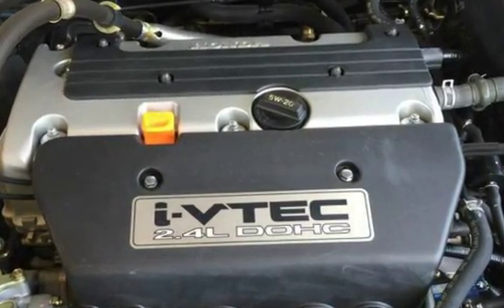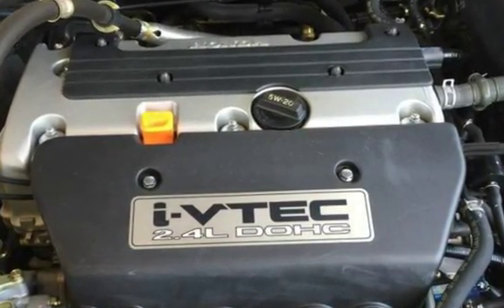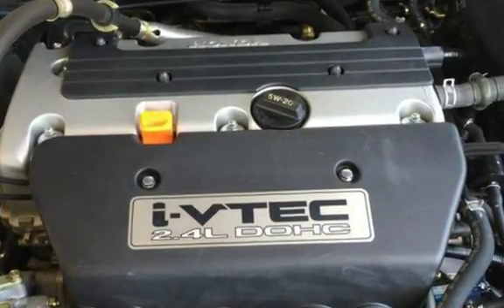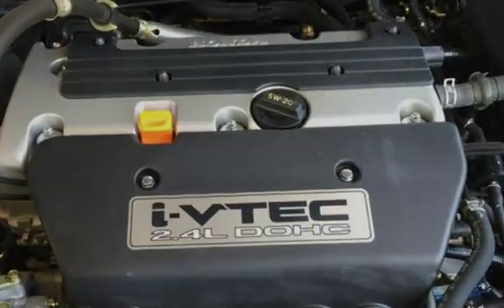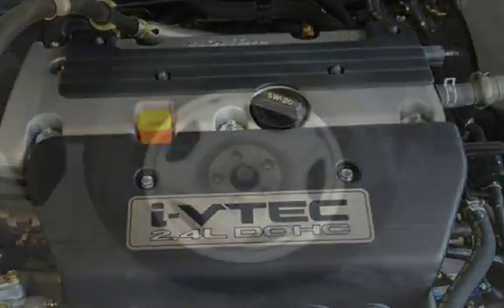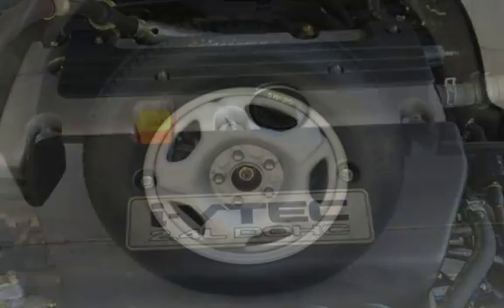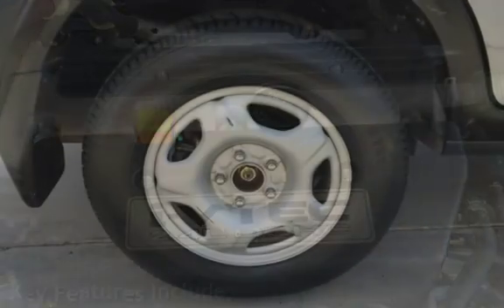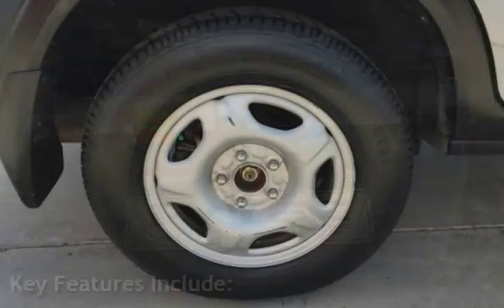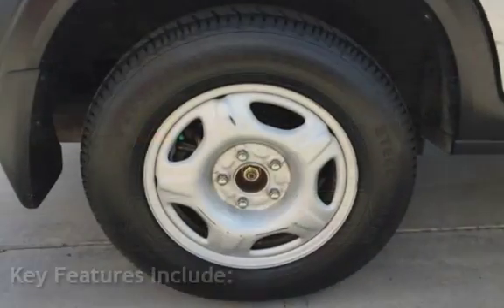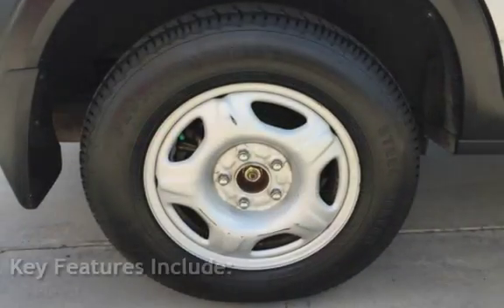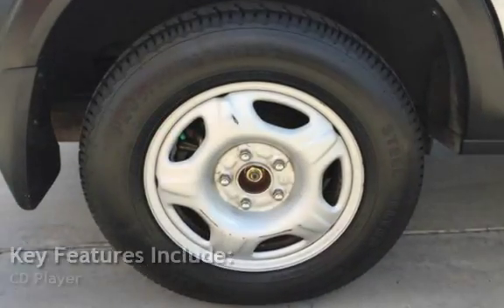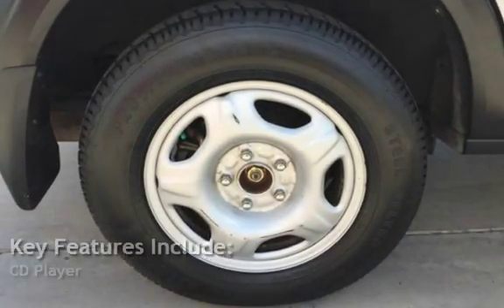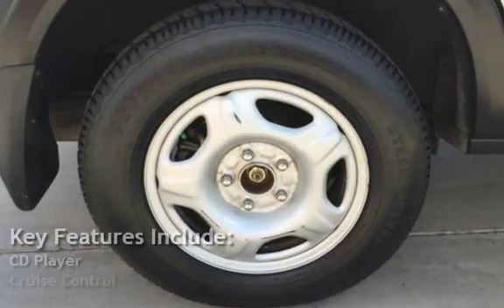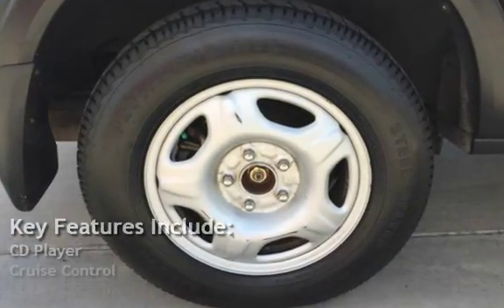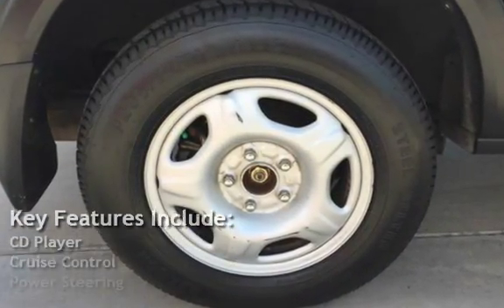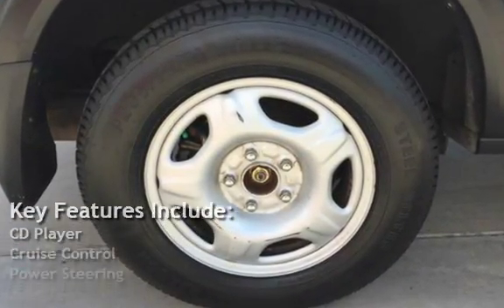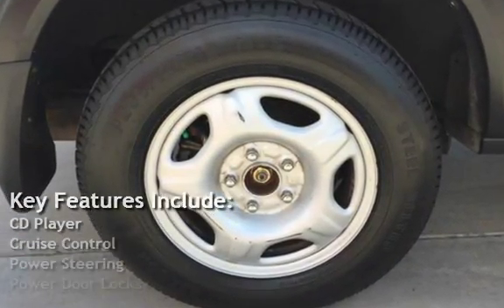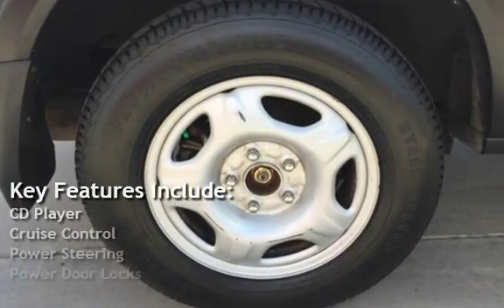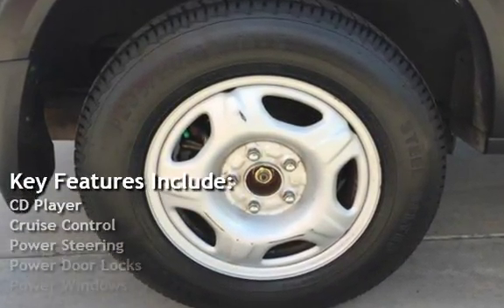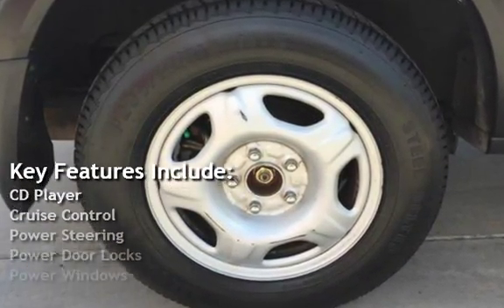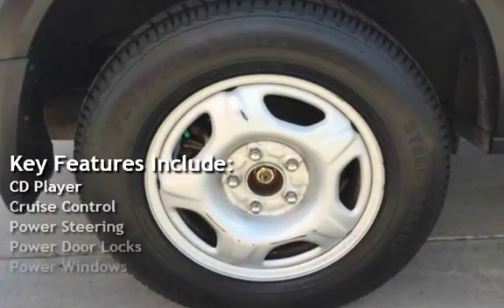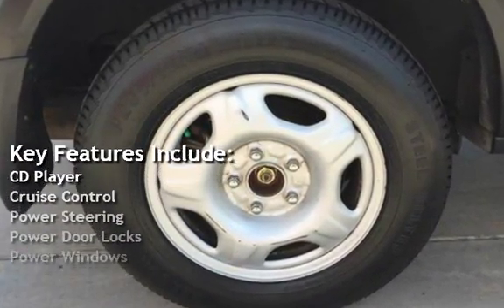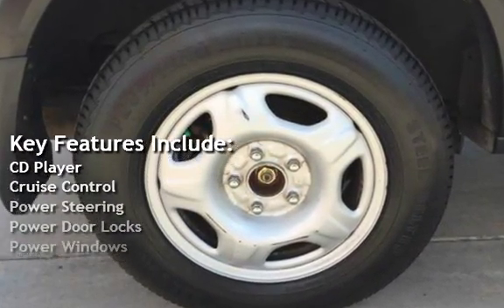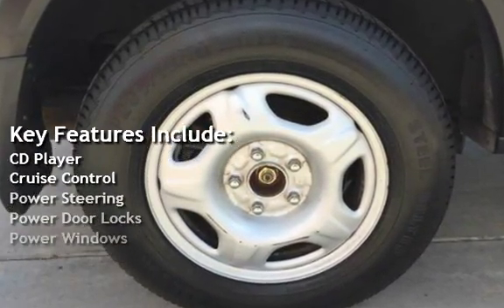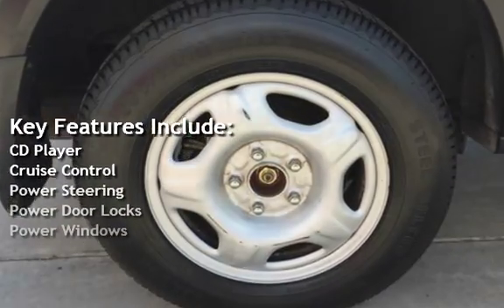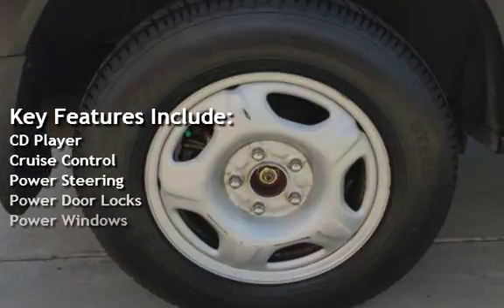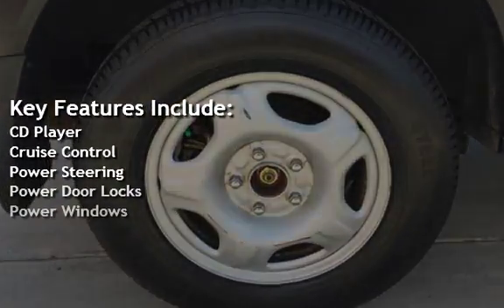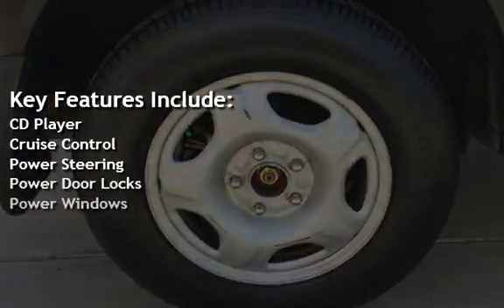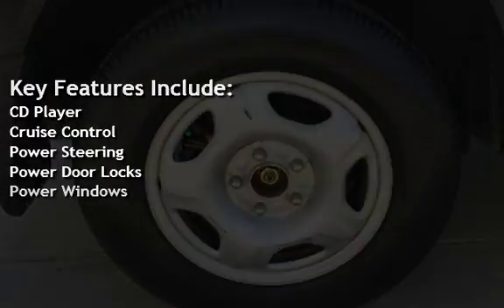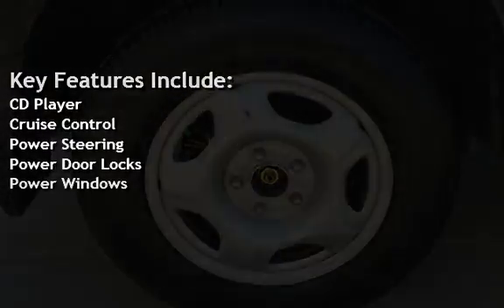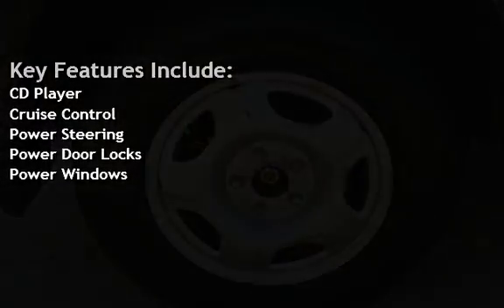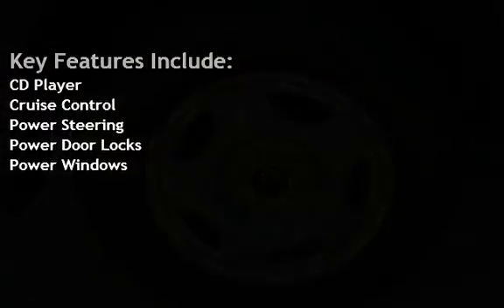Key features include CD player, cruise control, power steering, power door locks, and power windows.